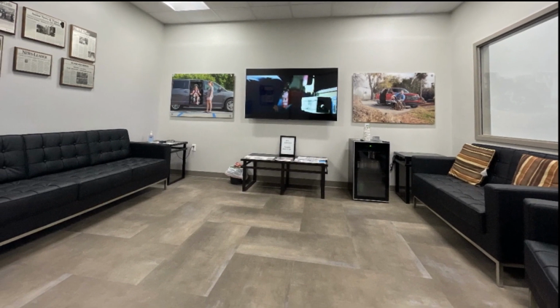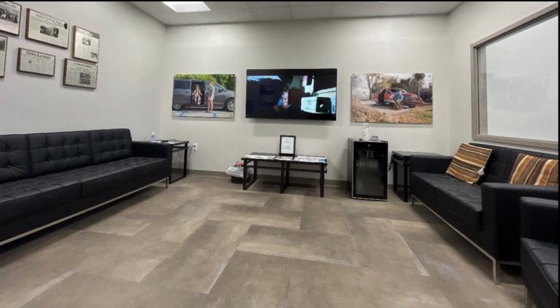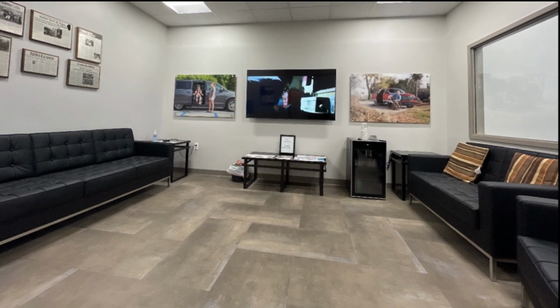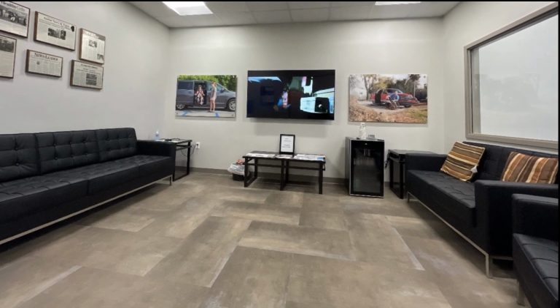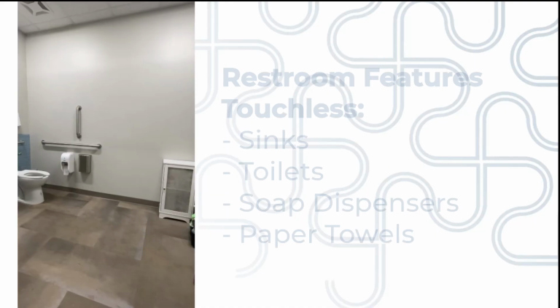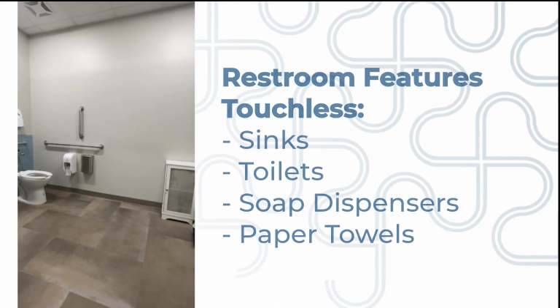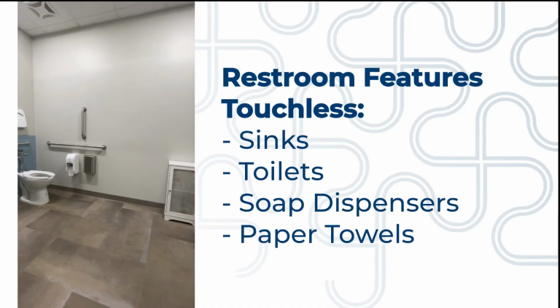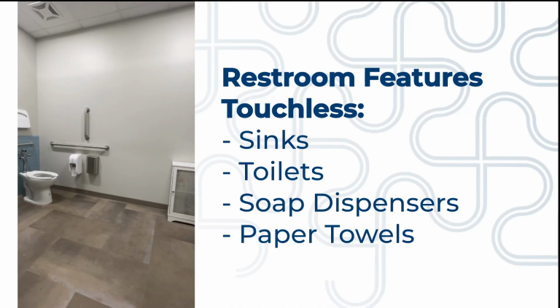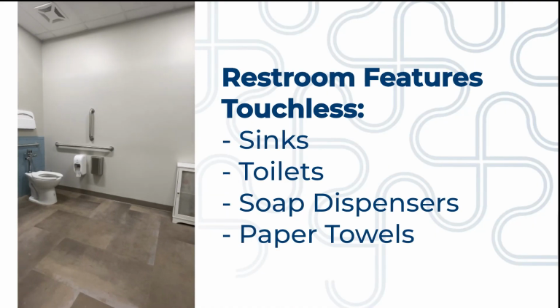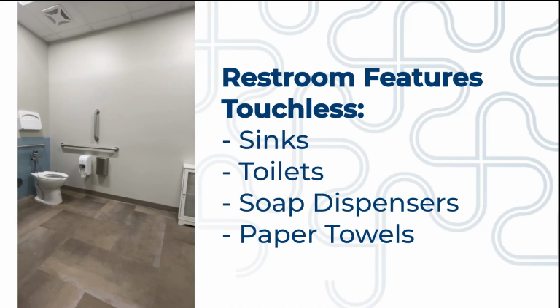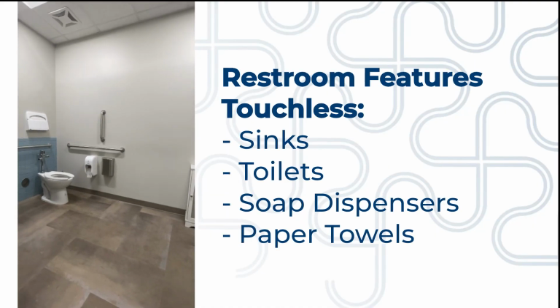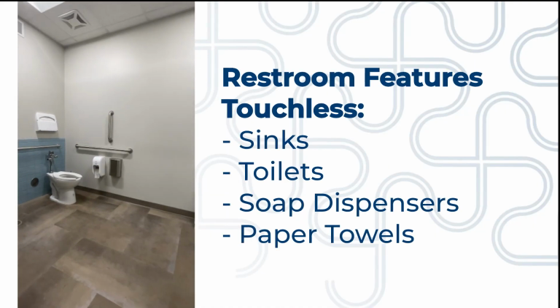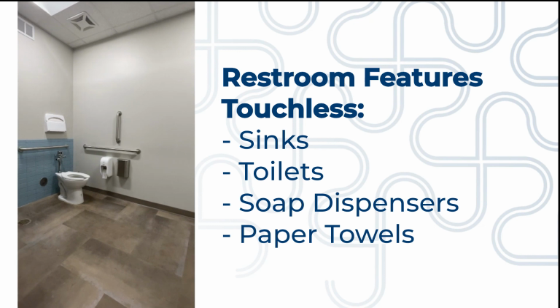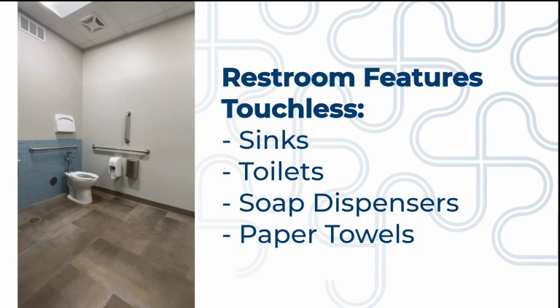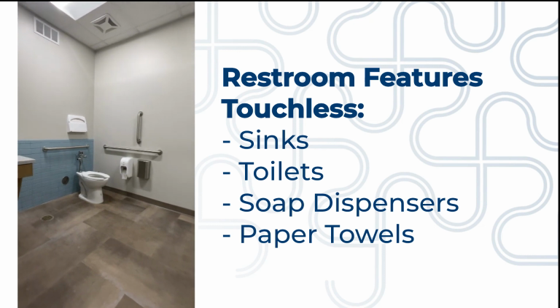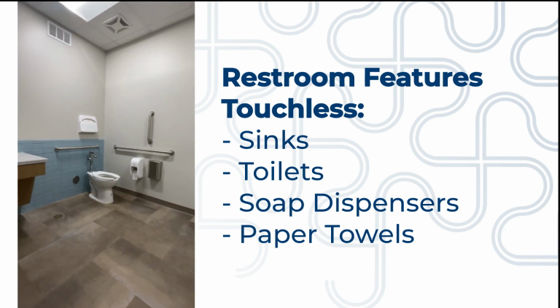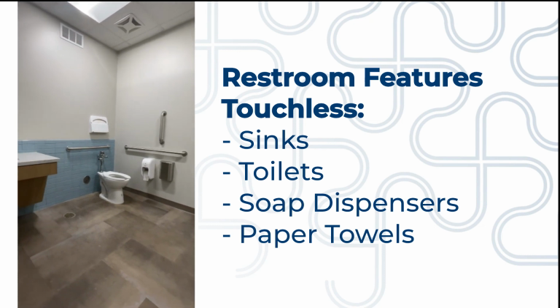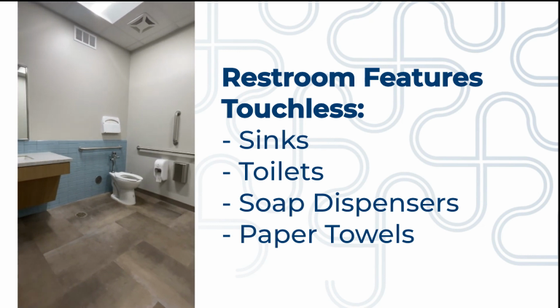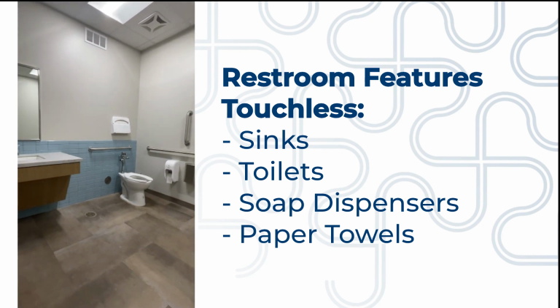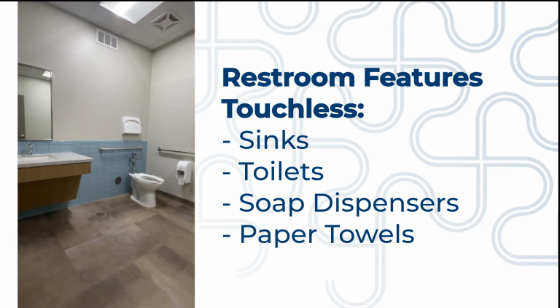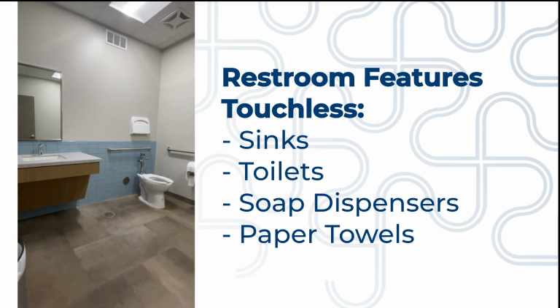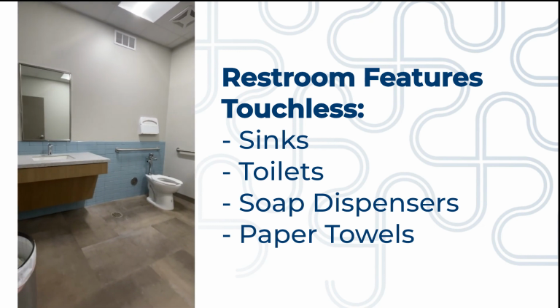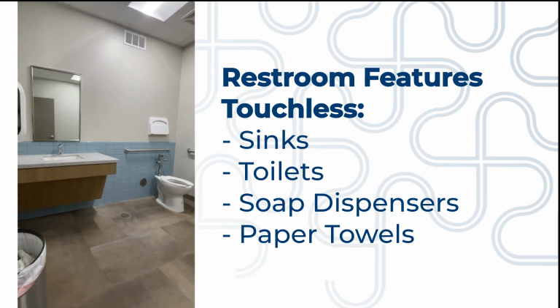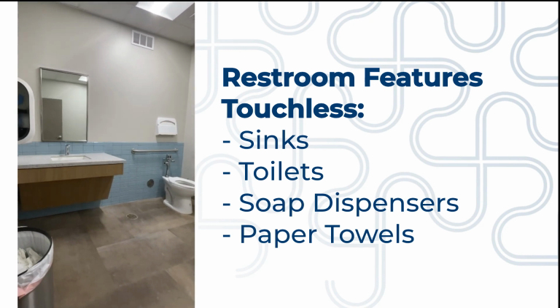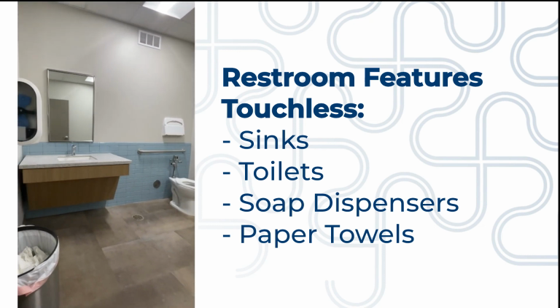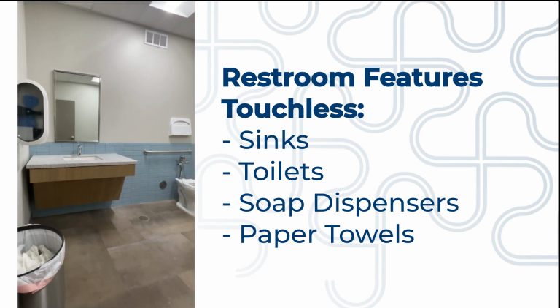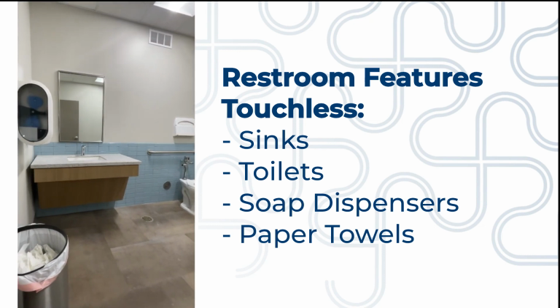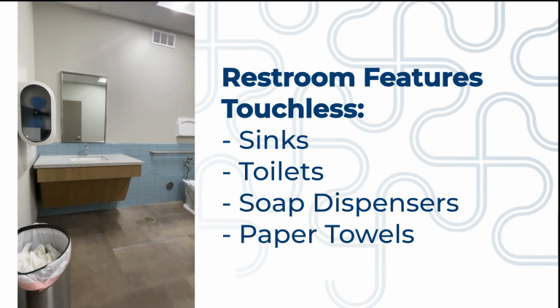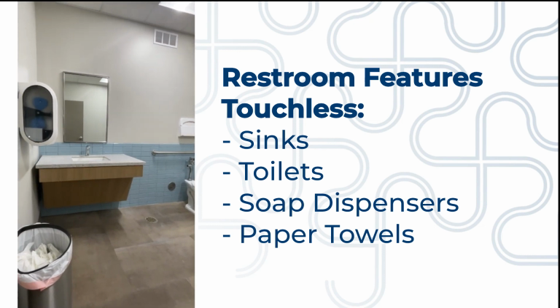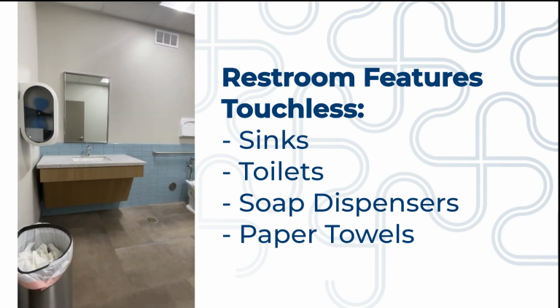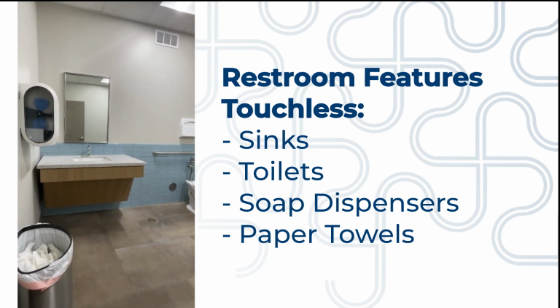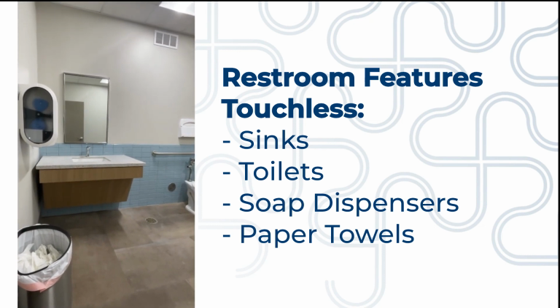The store is equipped with an ADA-compliant restroom featuring touchless sinks, toilets, soap dispensers, and paper towels.